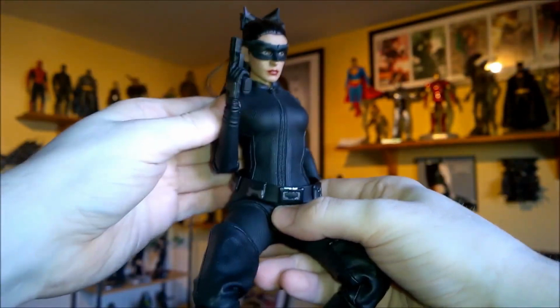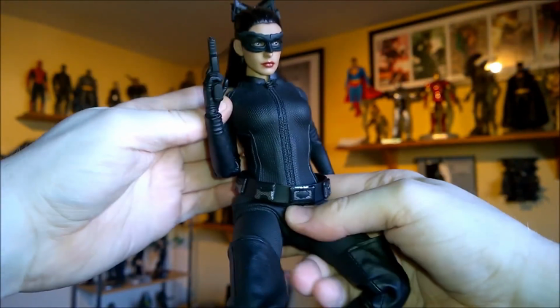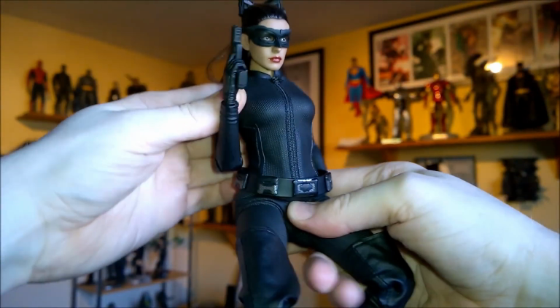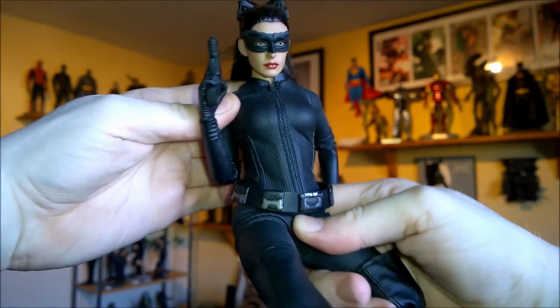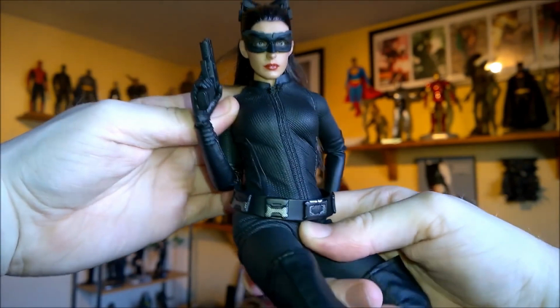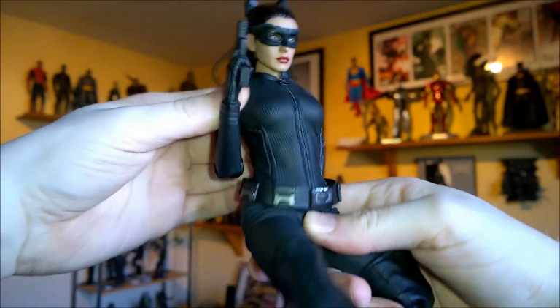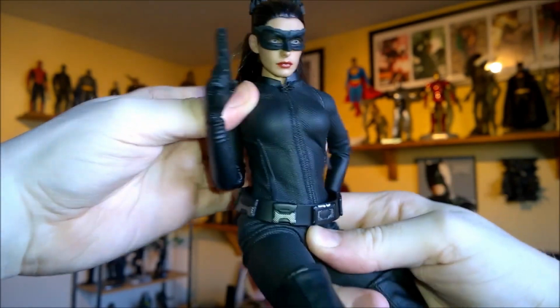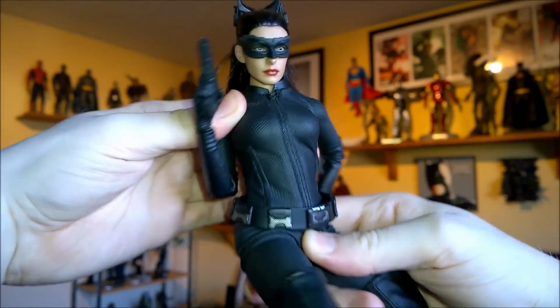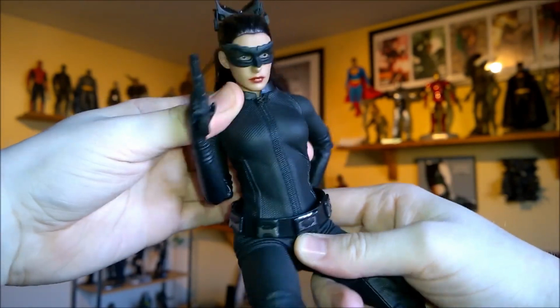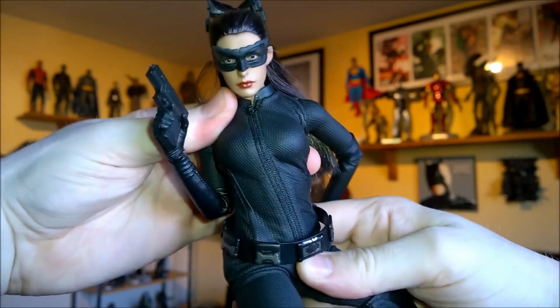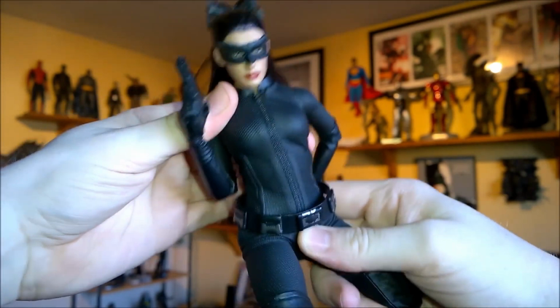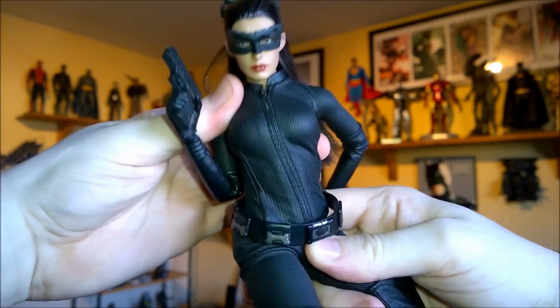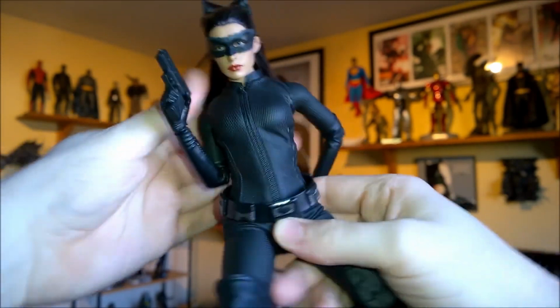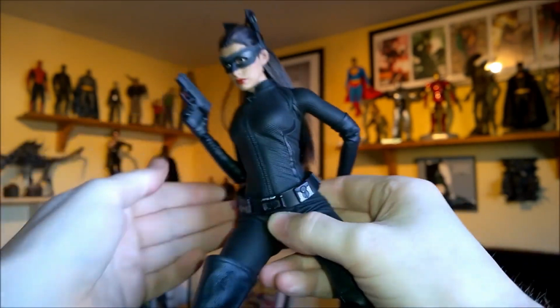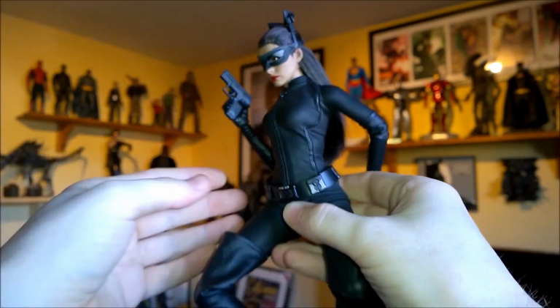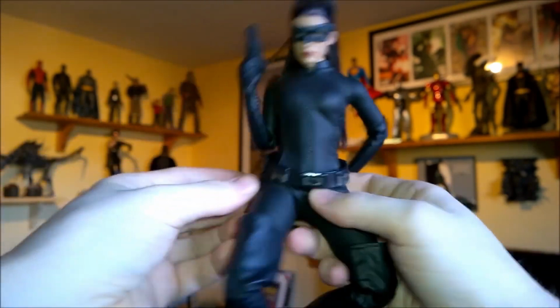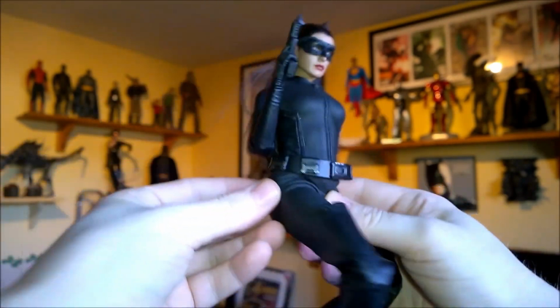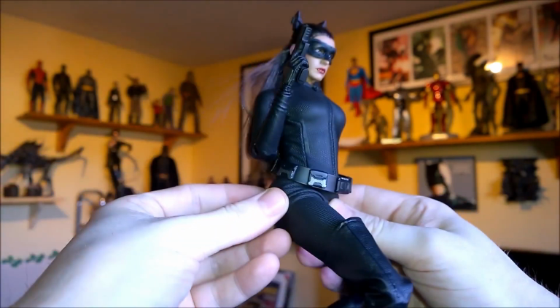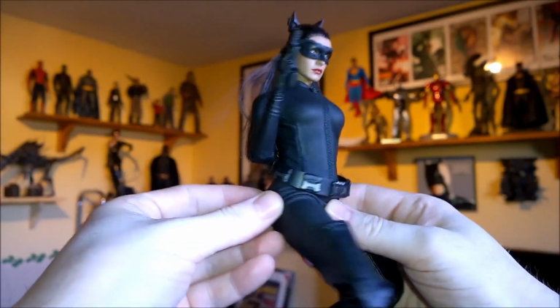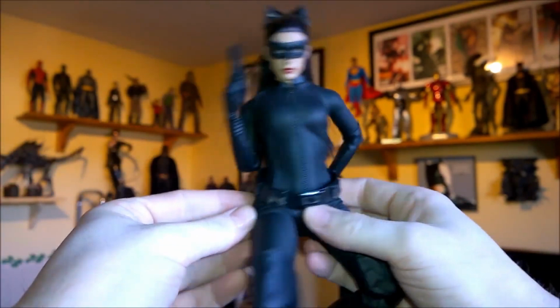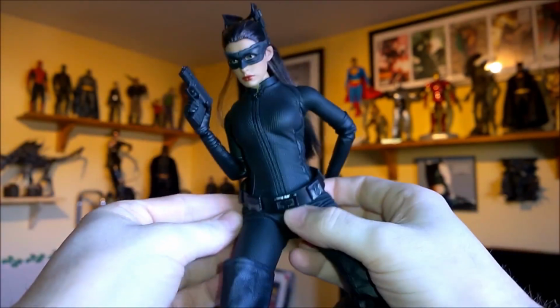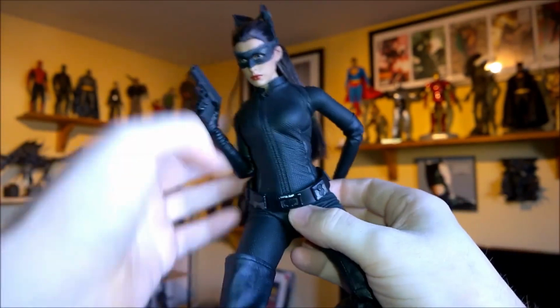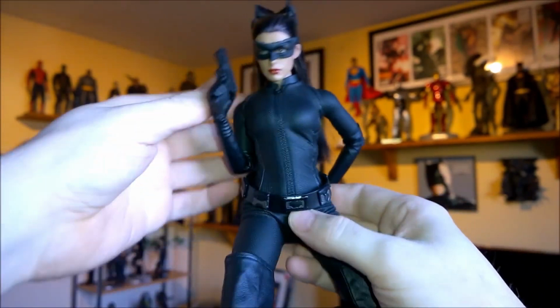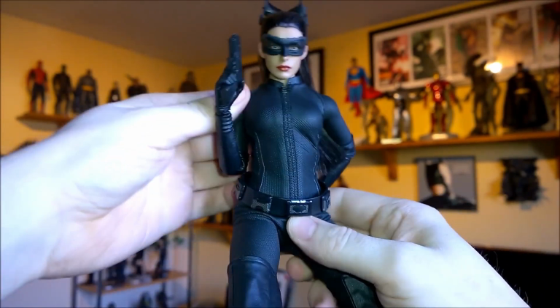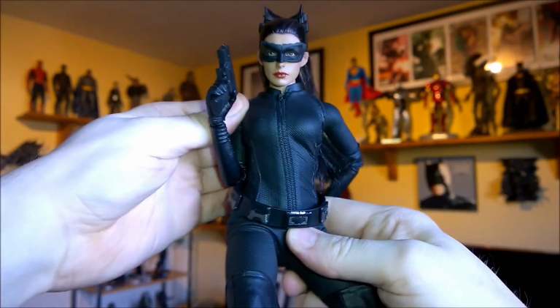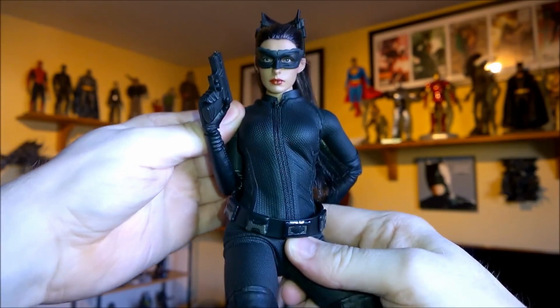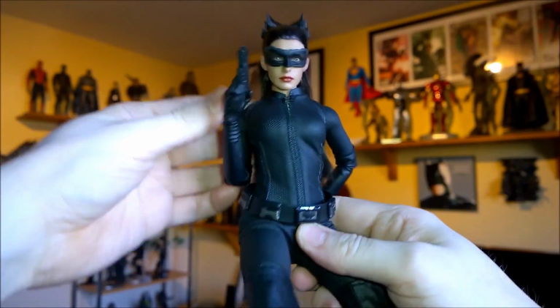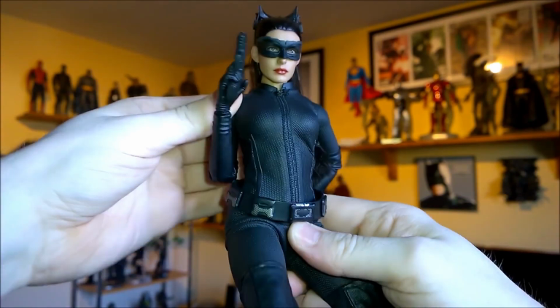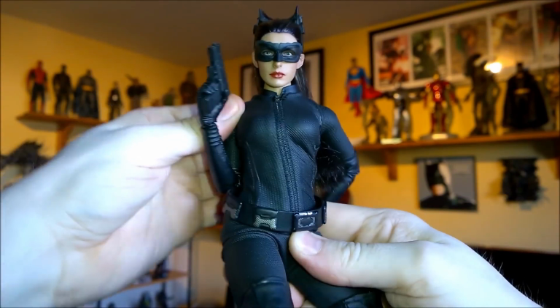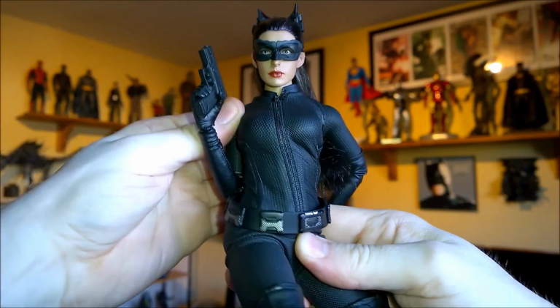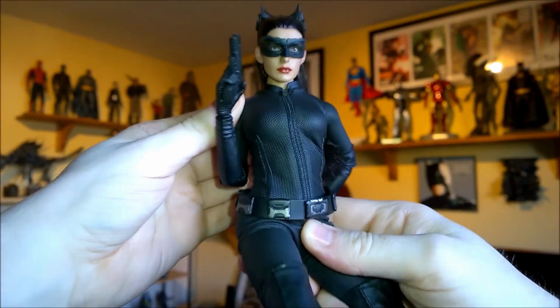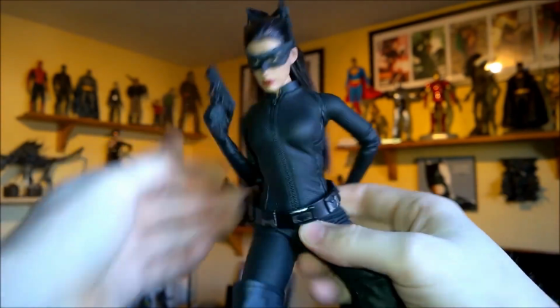Turn the waist — she's got good articulation. She's still able to sort of turn without the suit pulling her back that much.